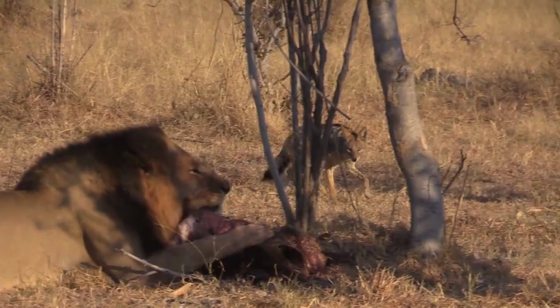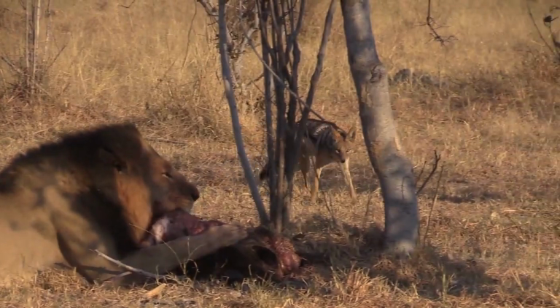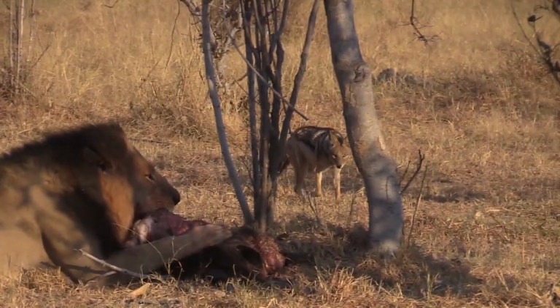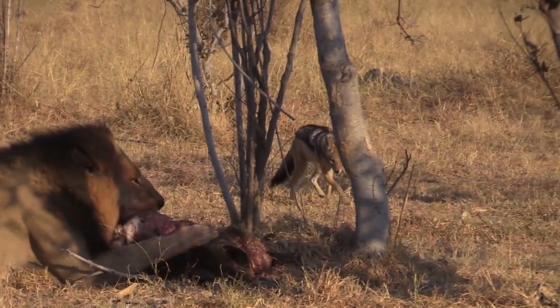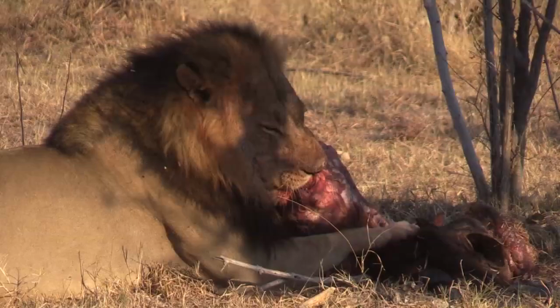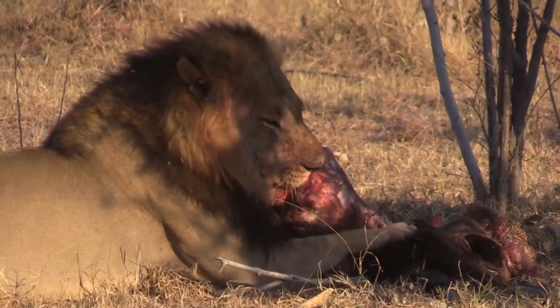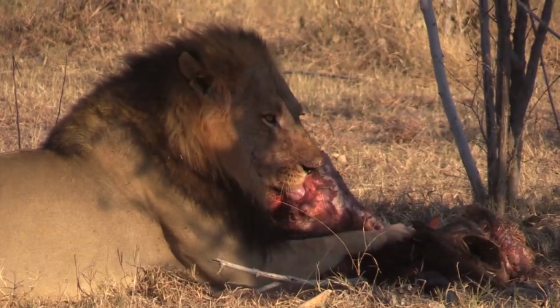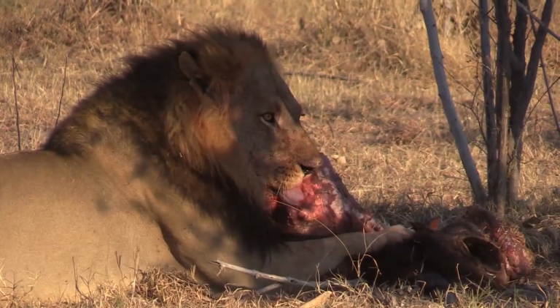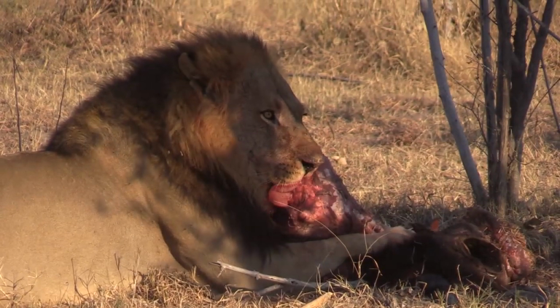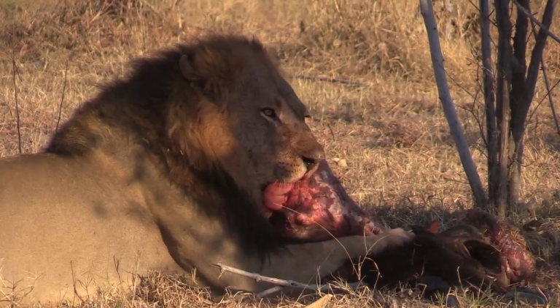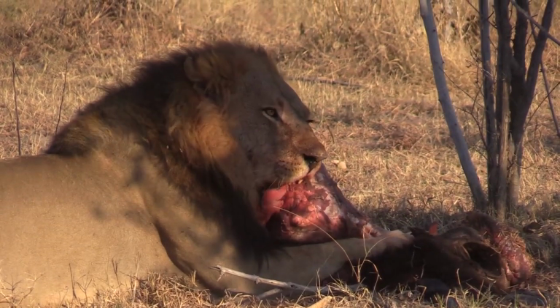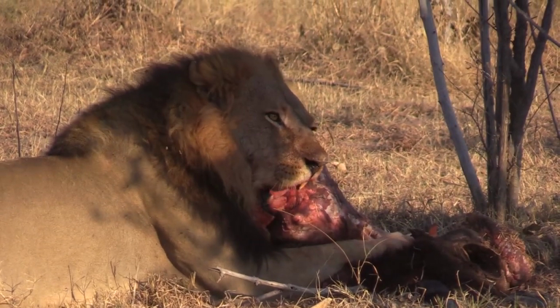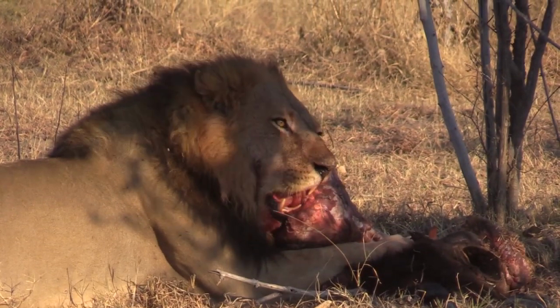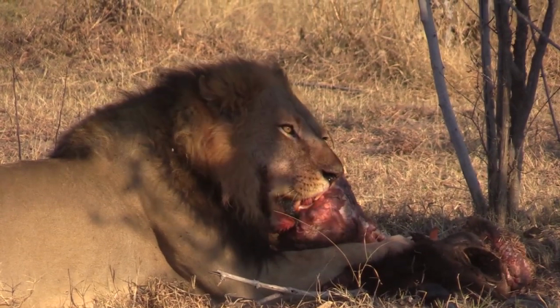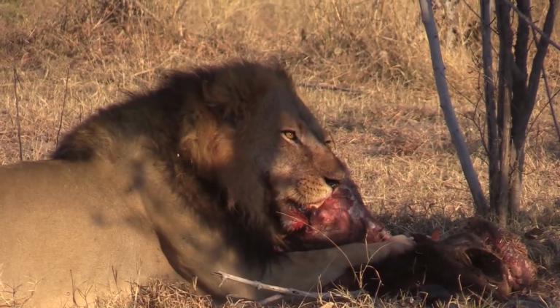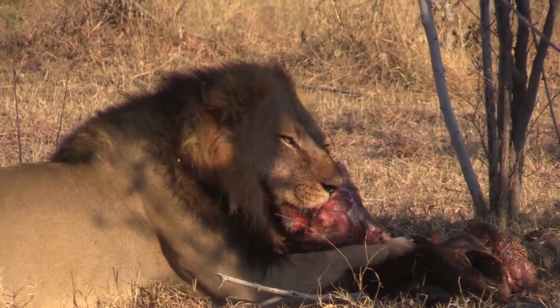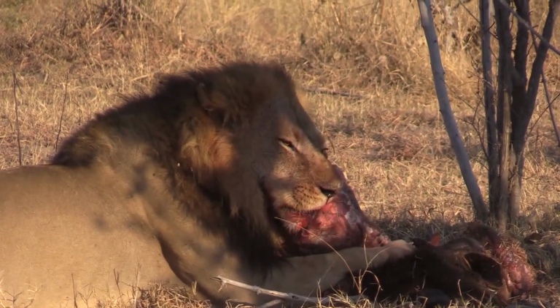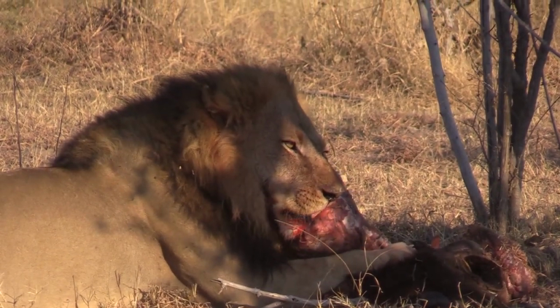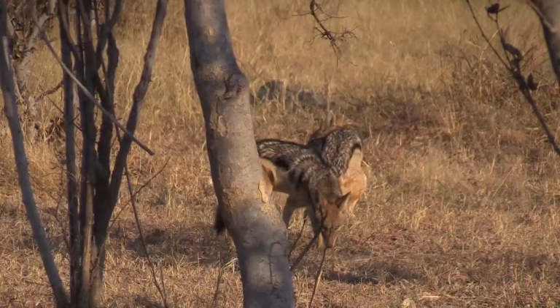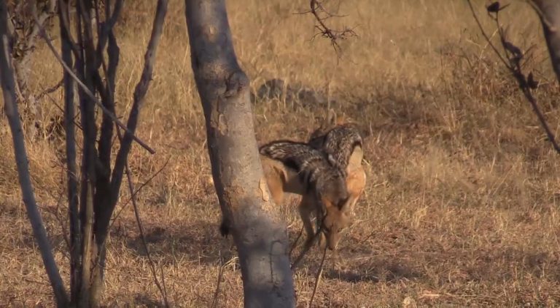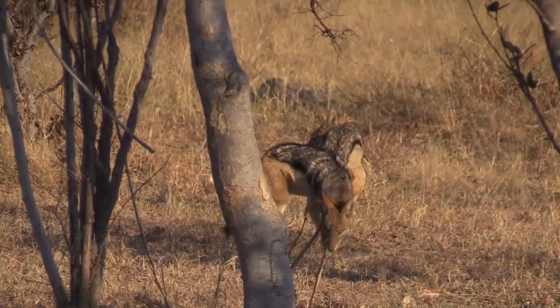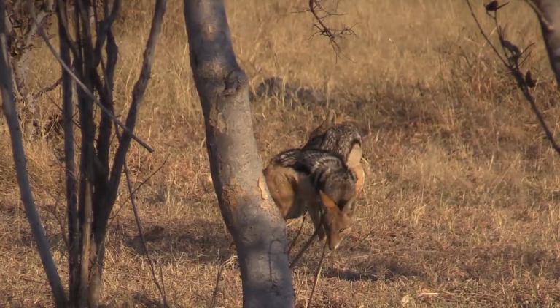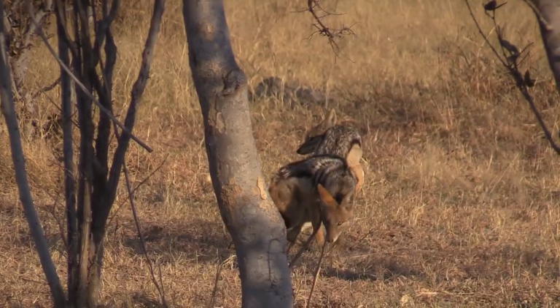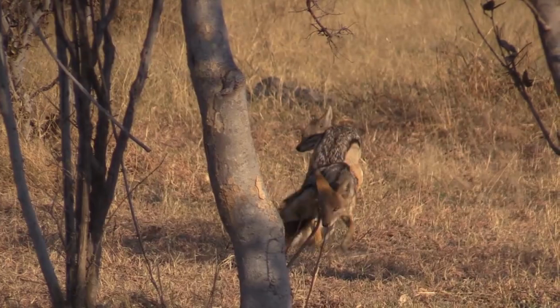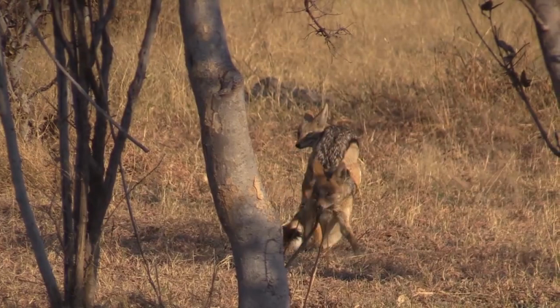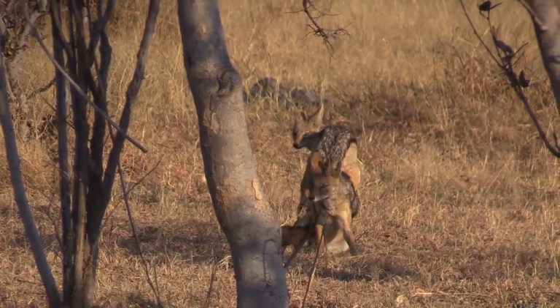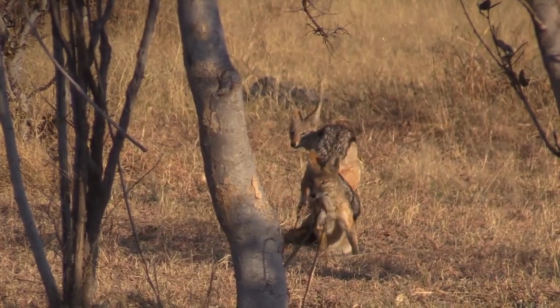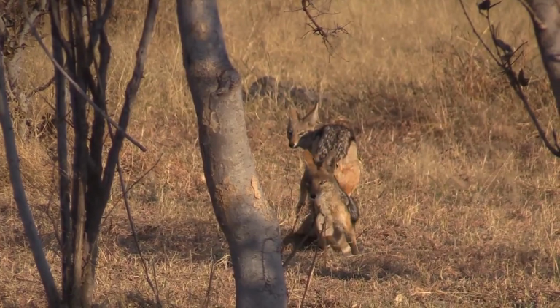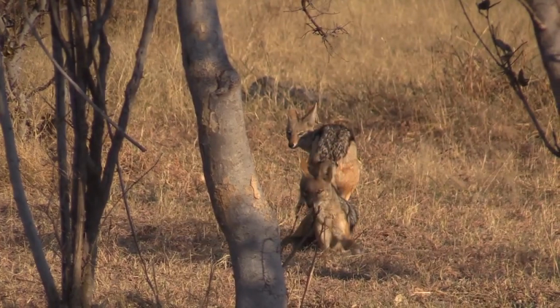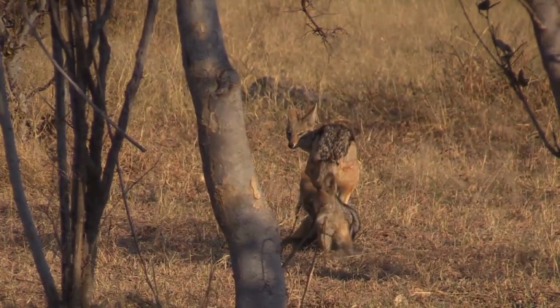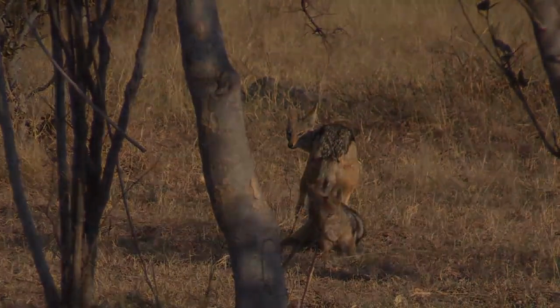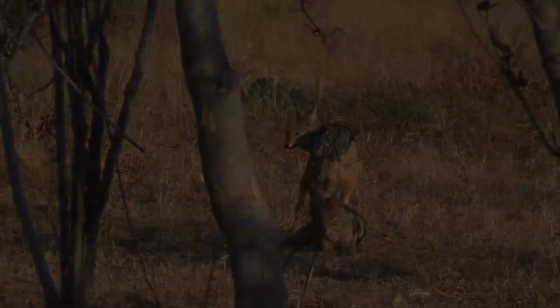Anxious as they are to feed, the jackals must be patient and lie down to wait.